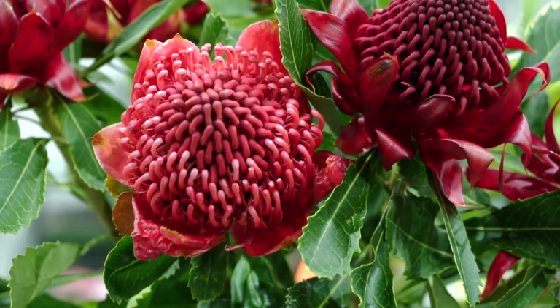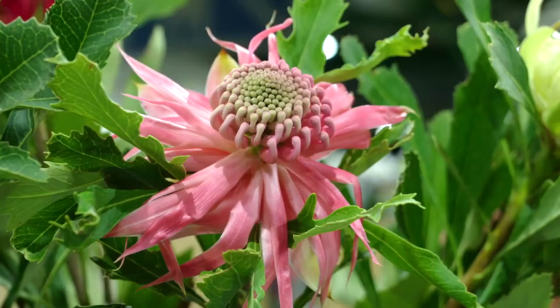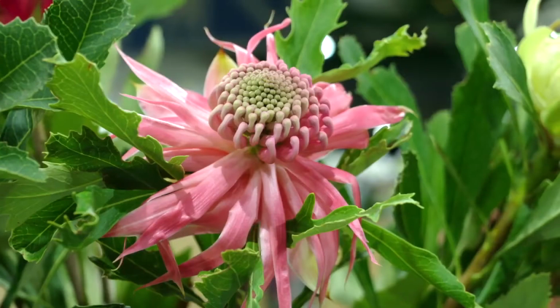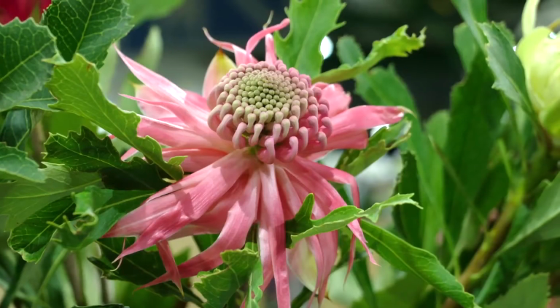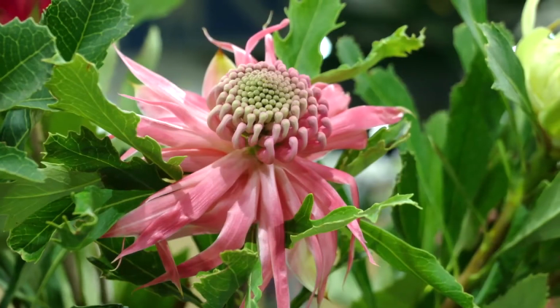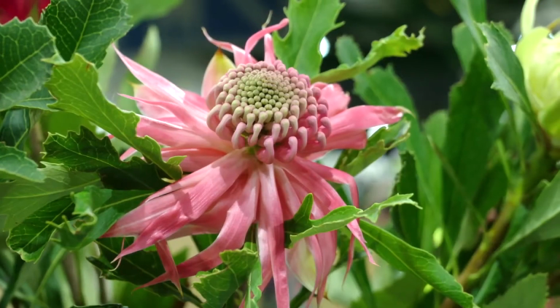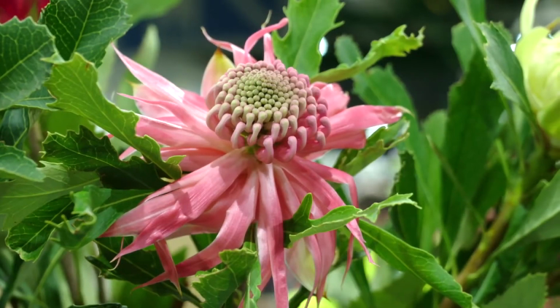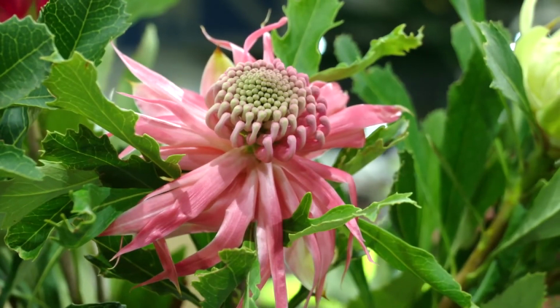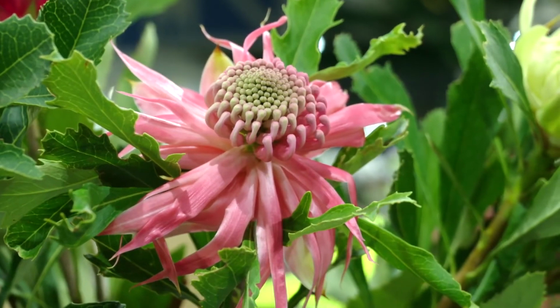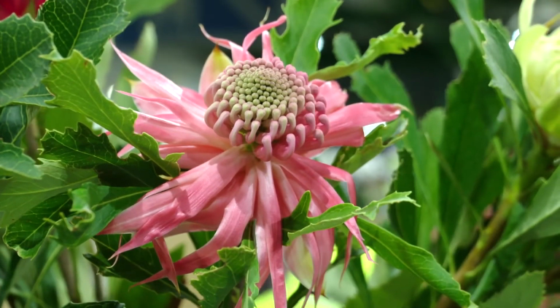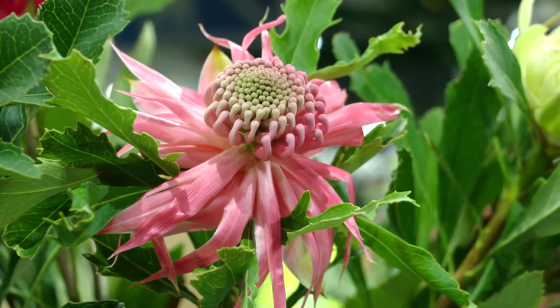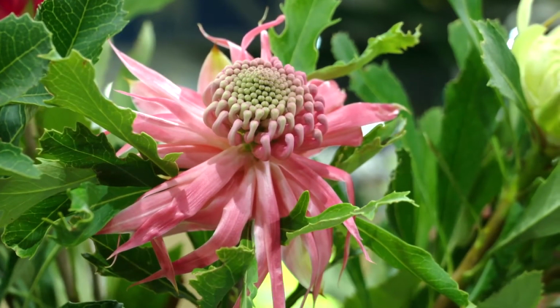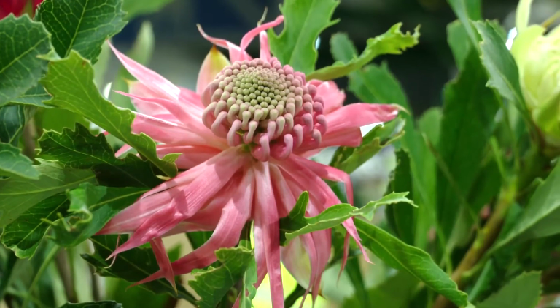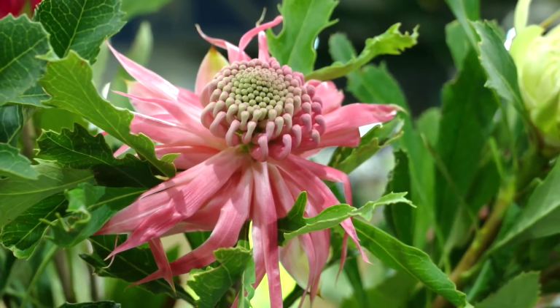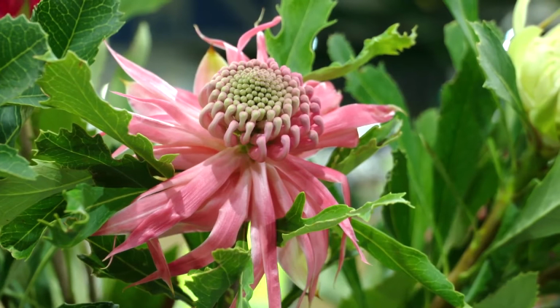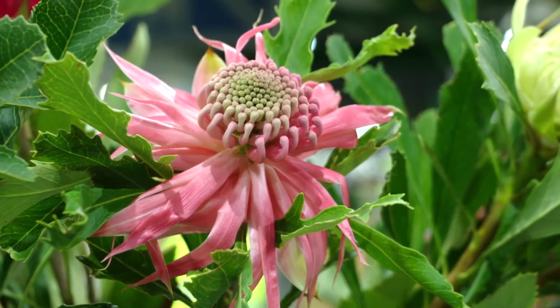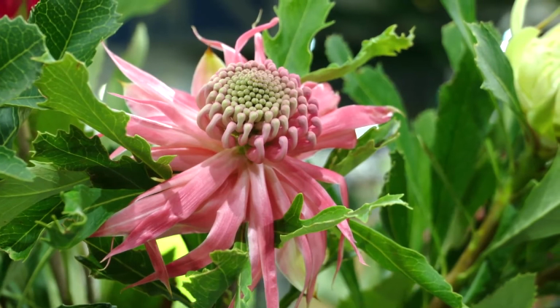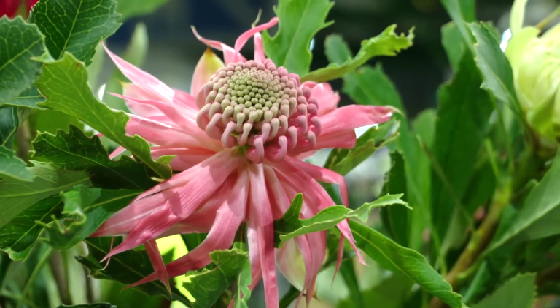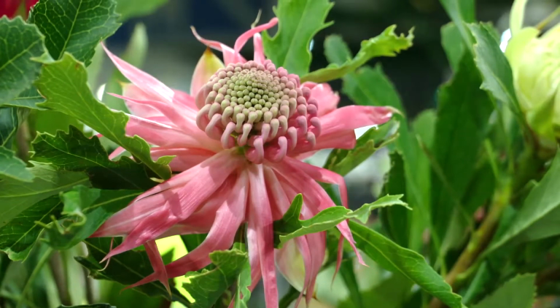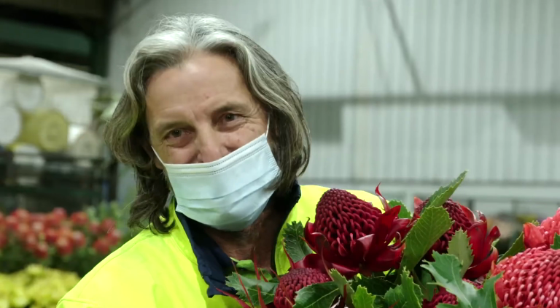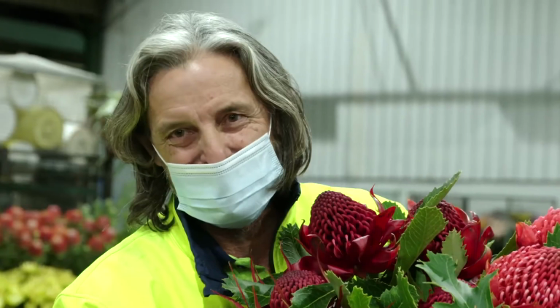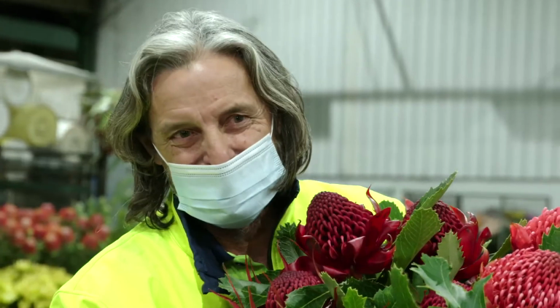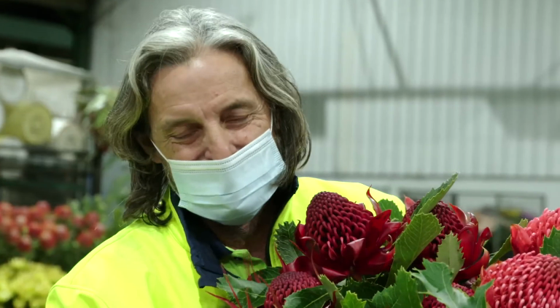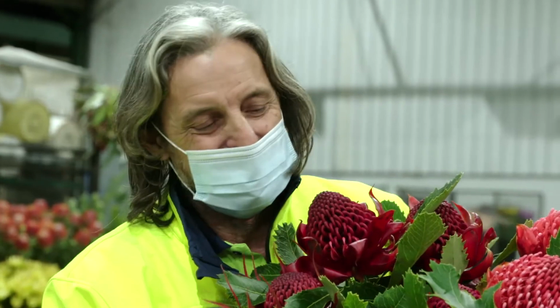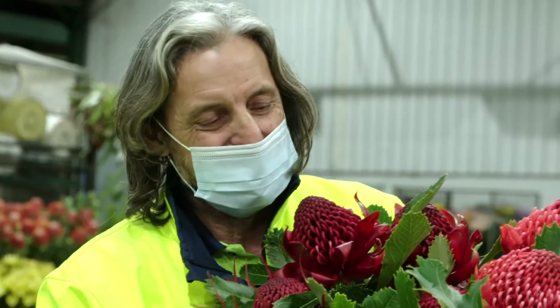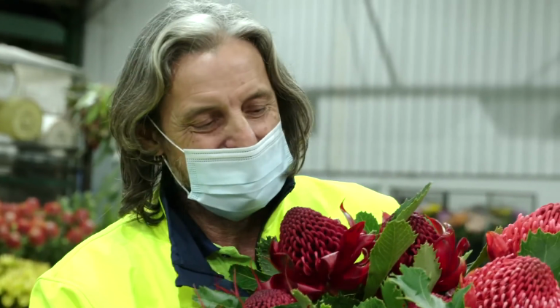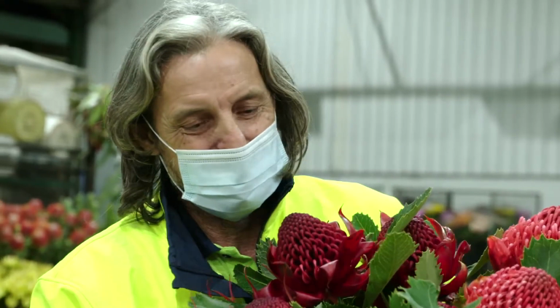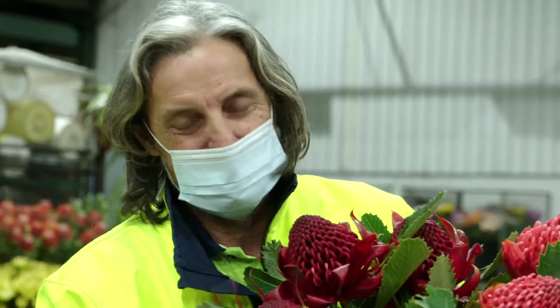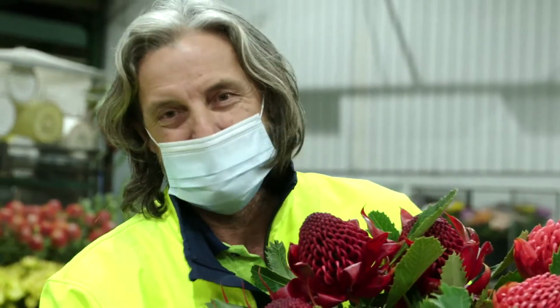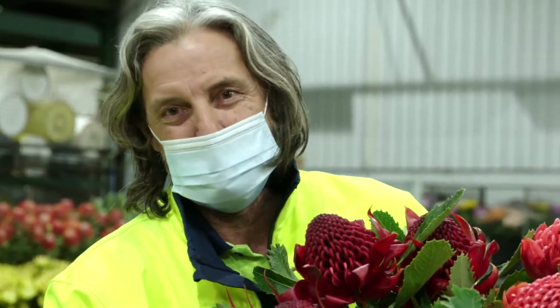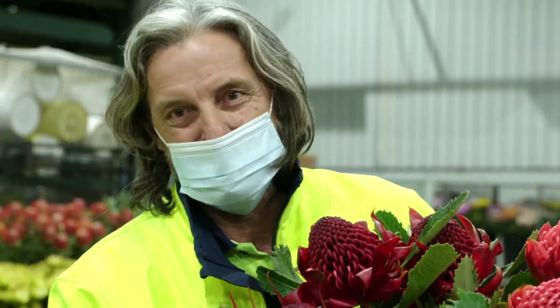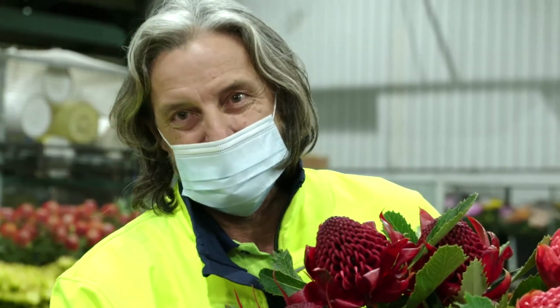When the waratah season comes around everybody gets excited, particularly in Sydney. It's our flower. They're just magnificent.